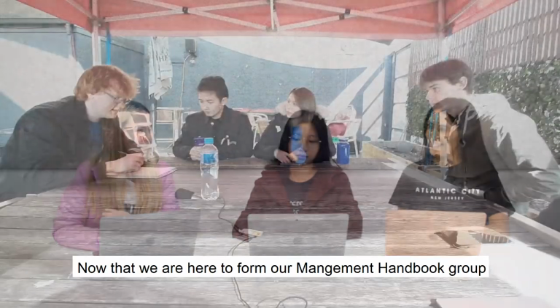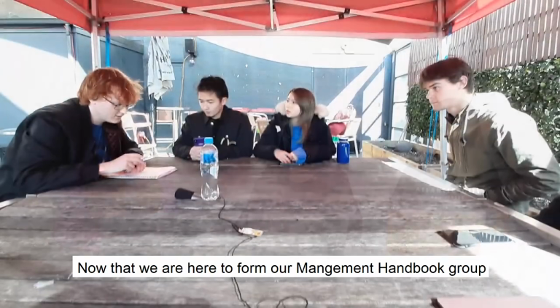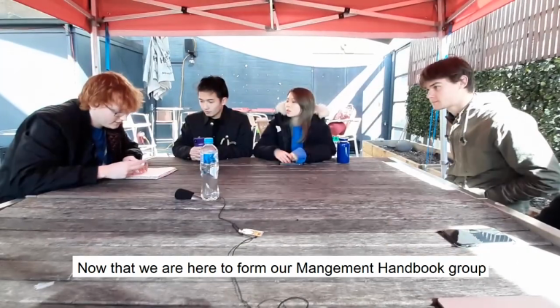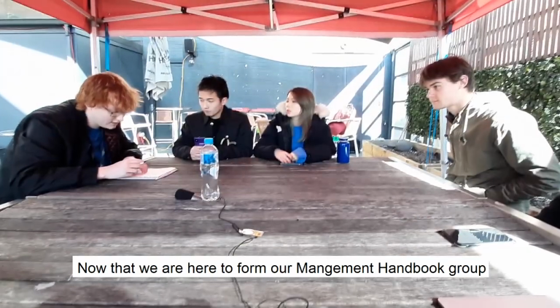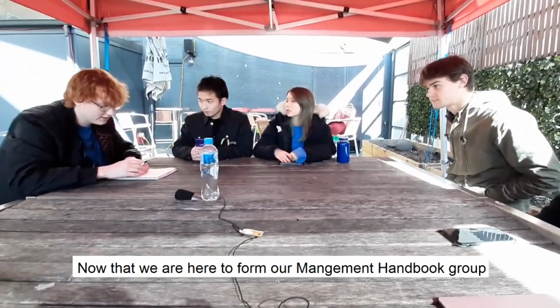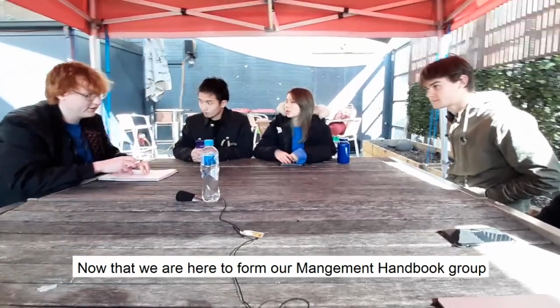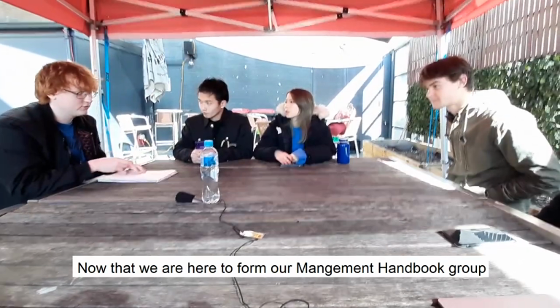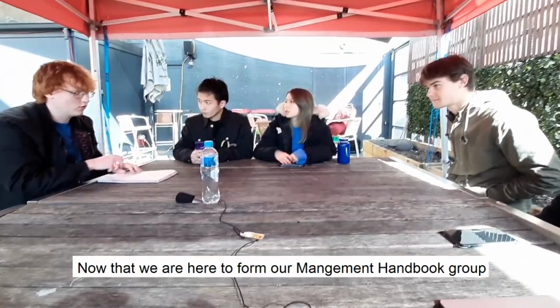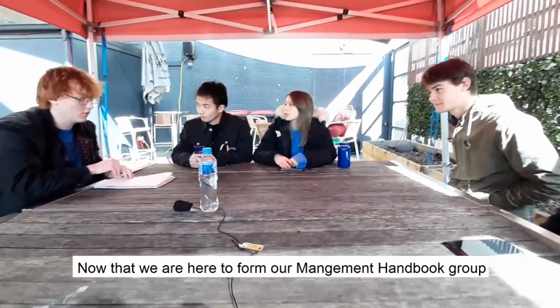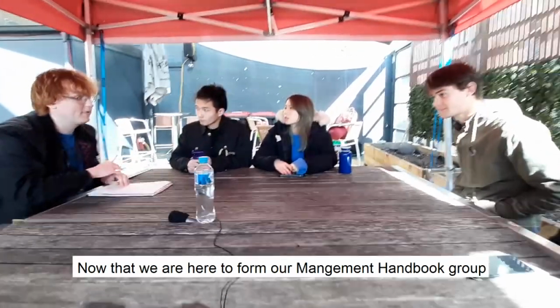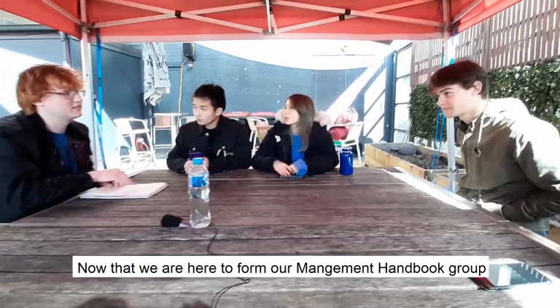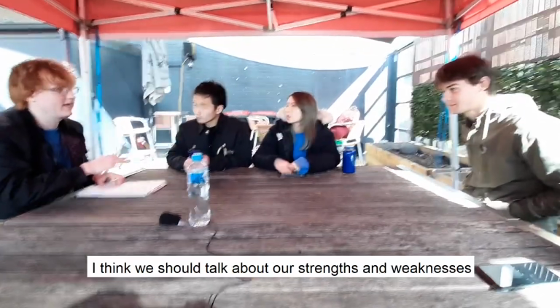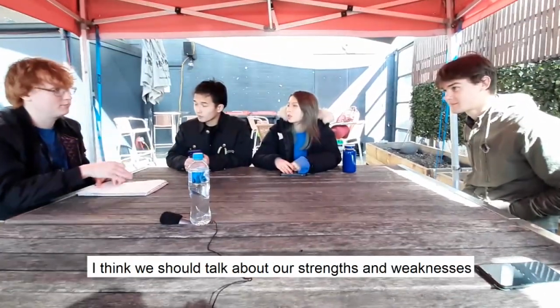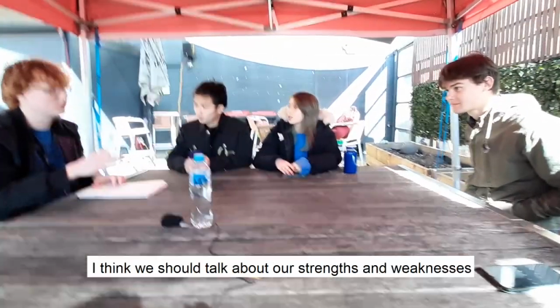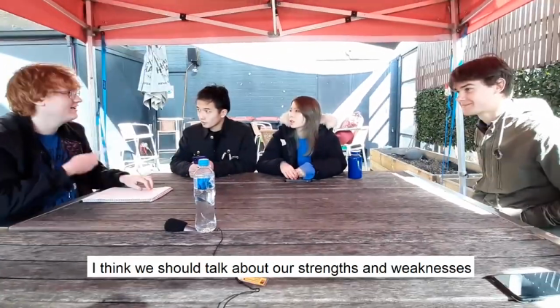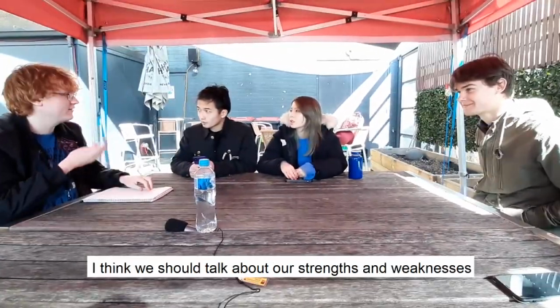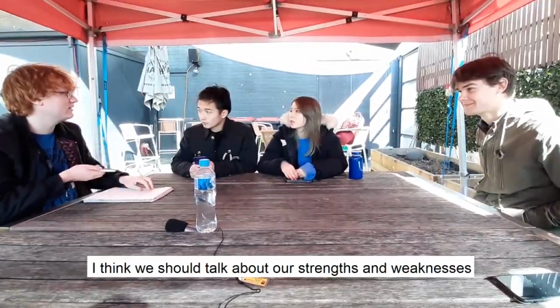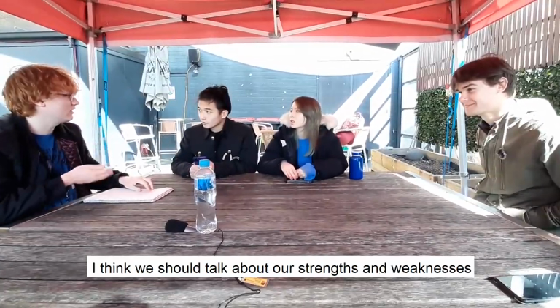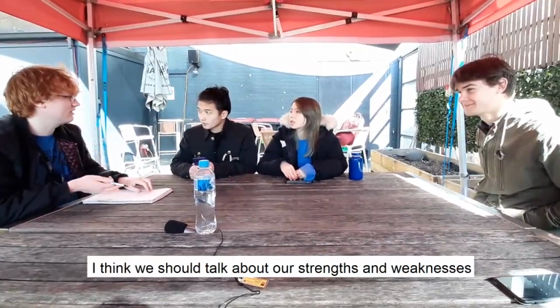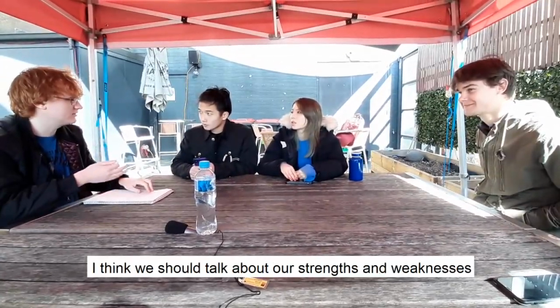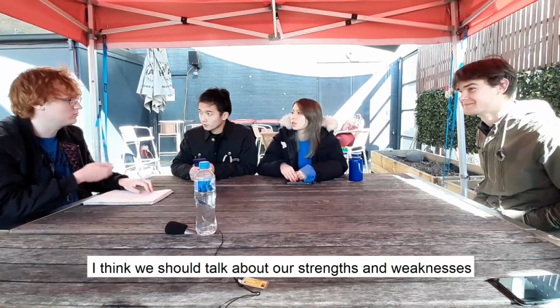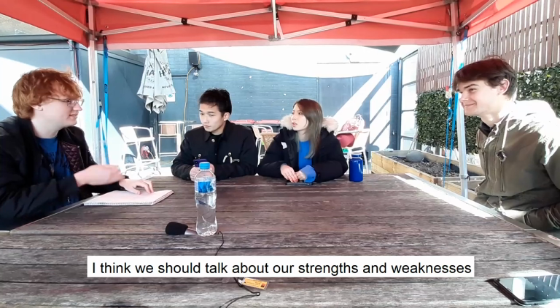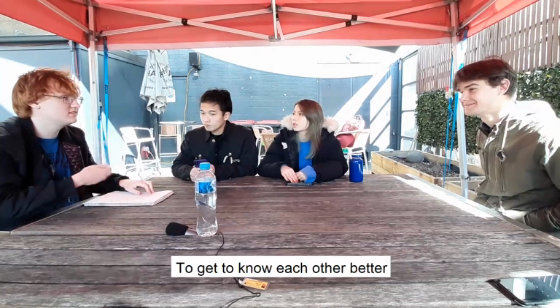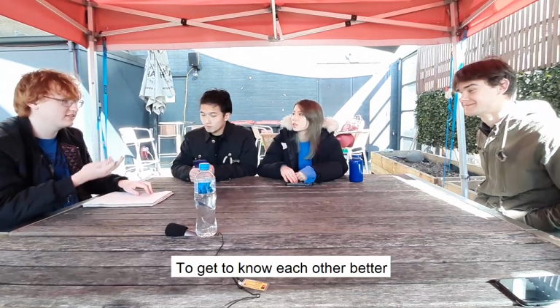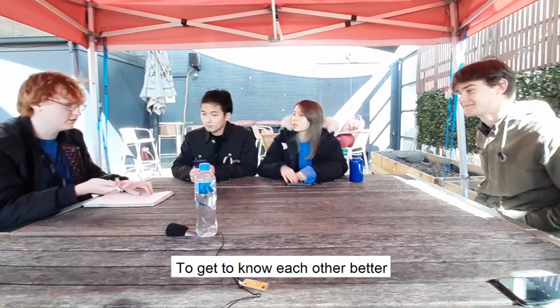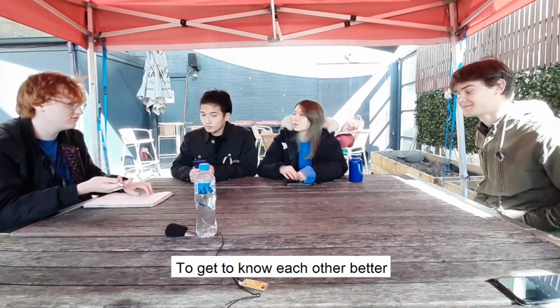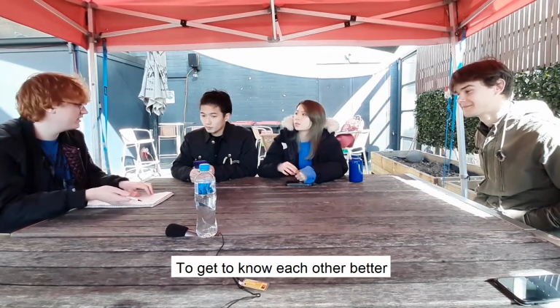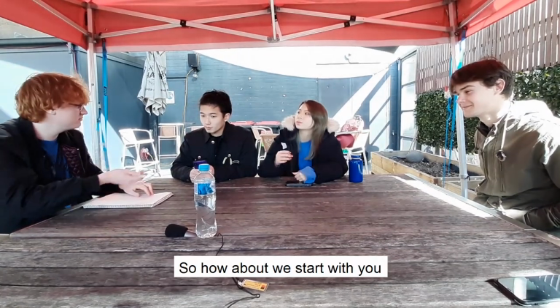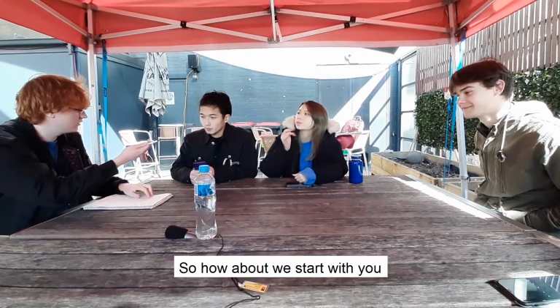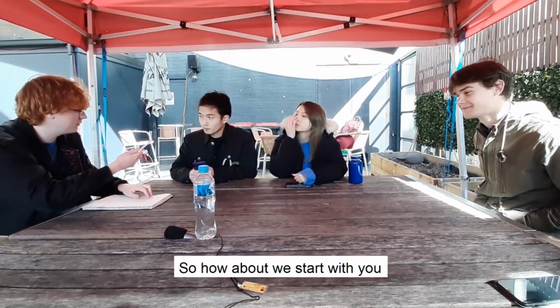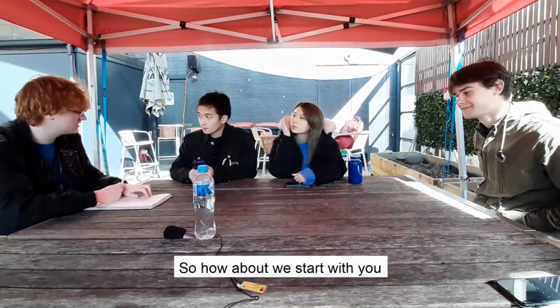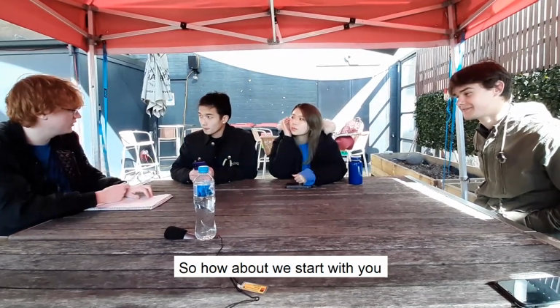Hey guys, so now that we're here to form our management handbook, I think we could talk about our strengths and weaknesses to get to know each other better. So how about we start with you?